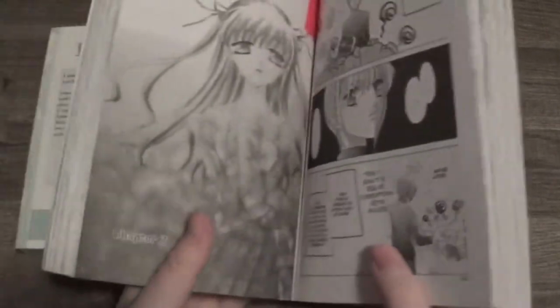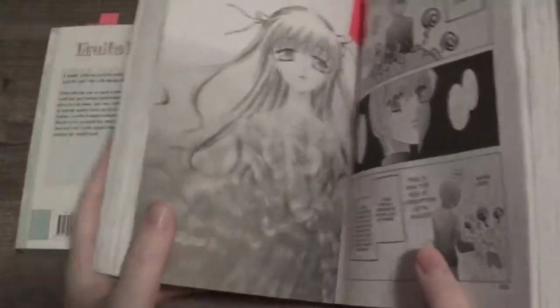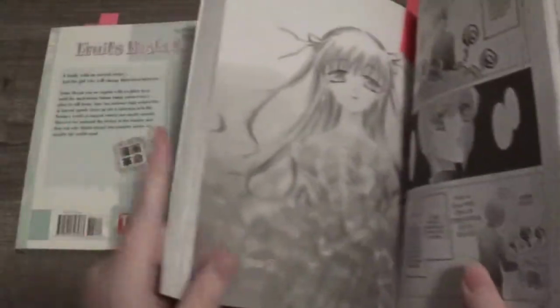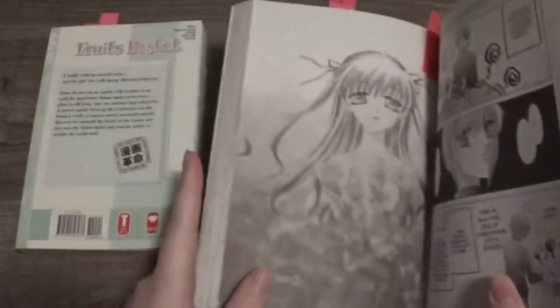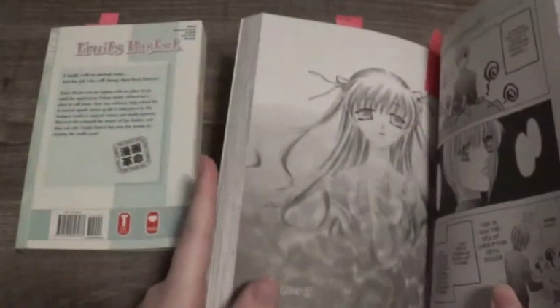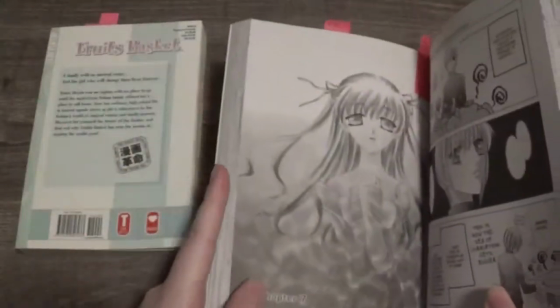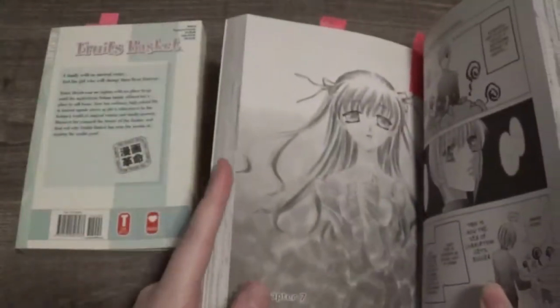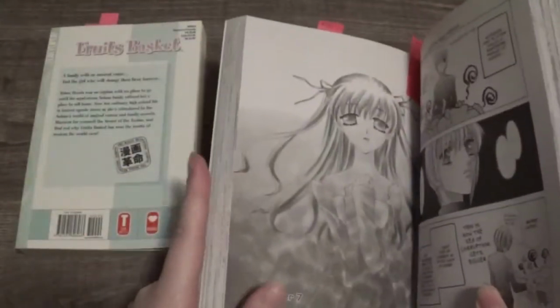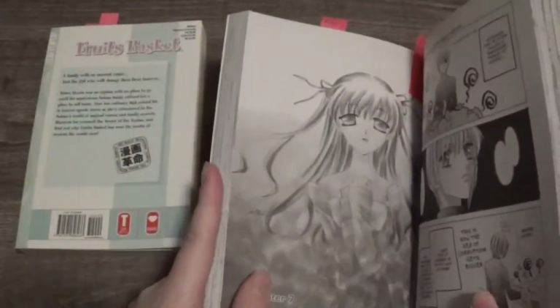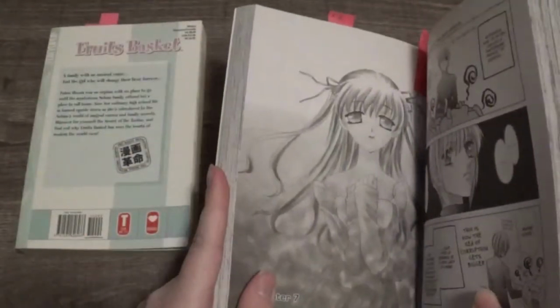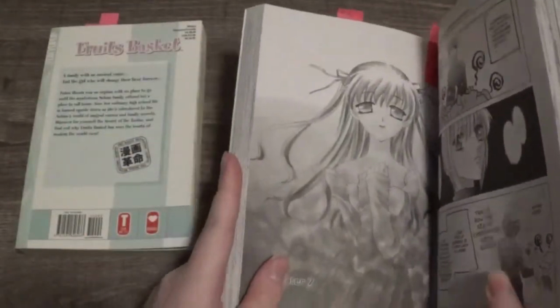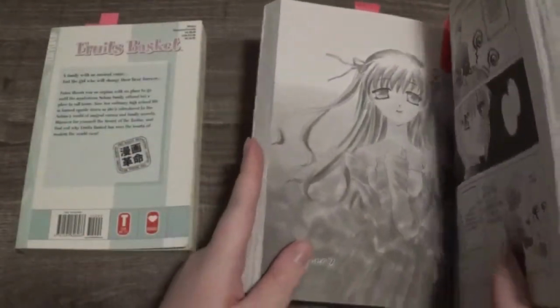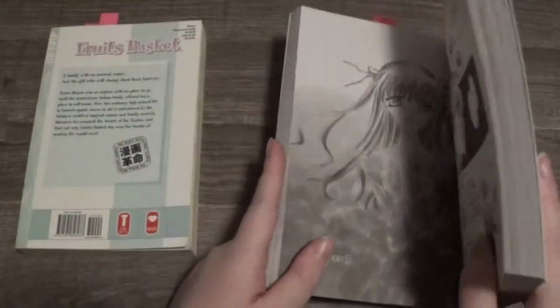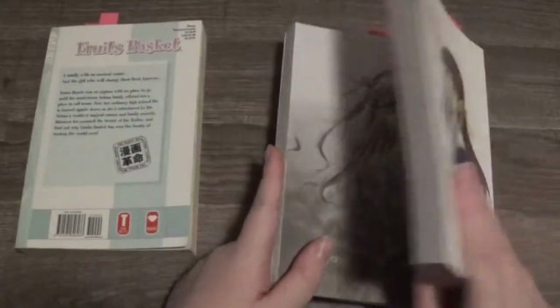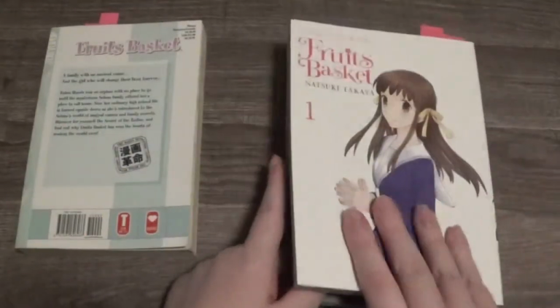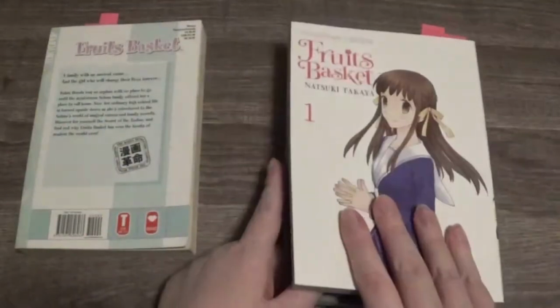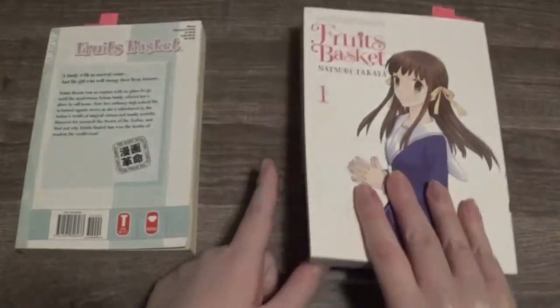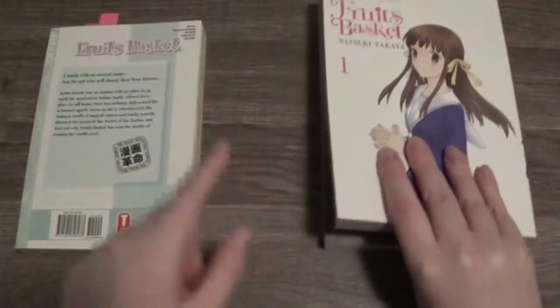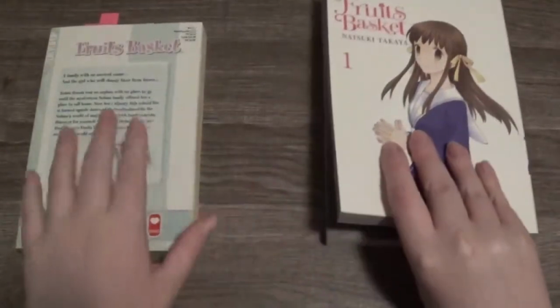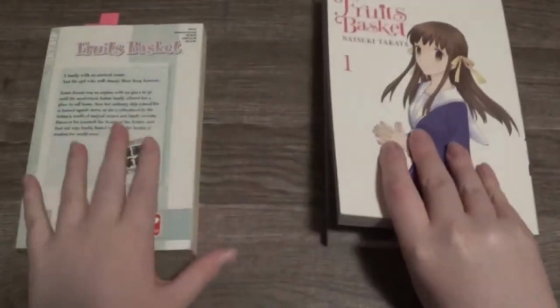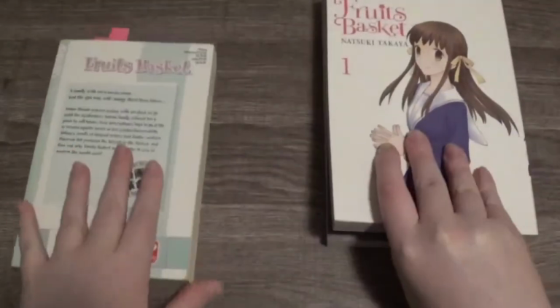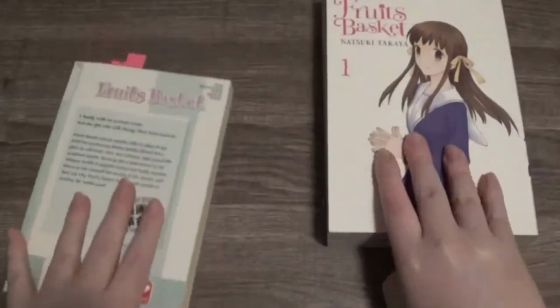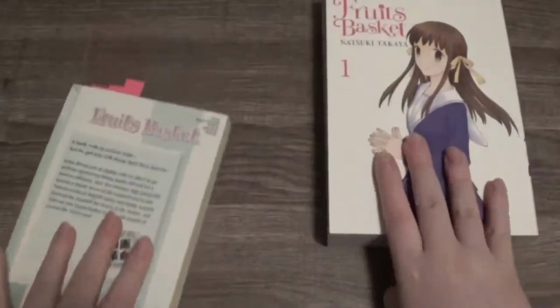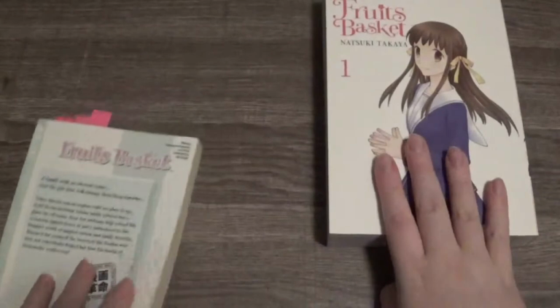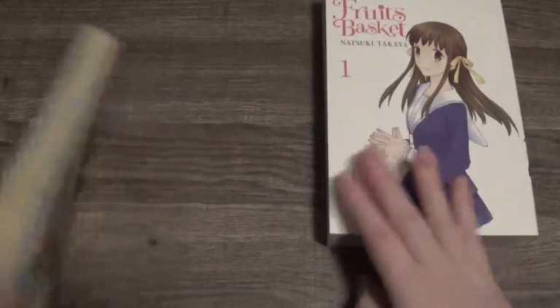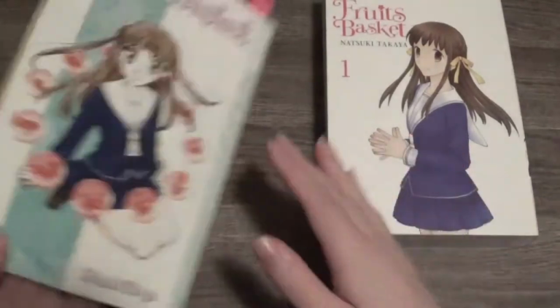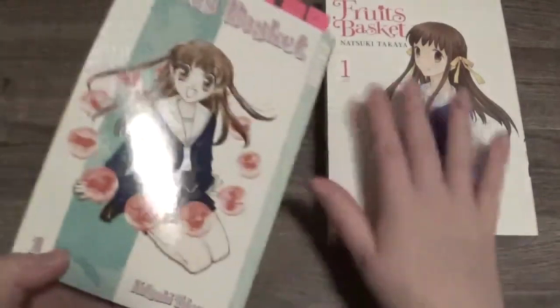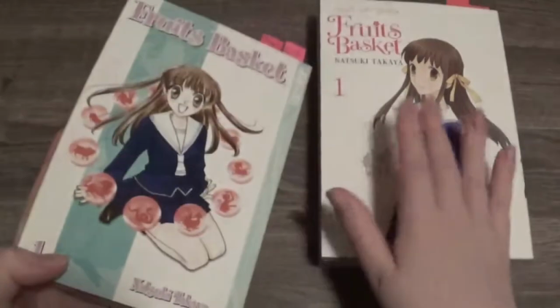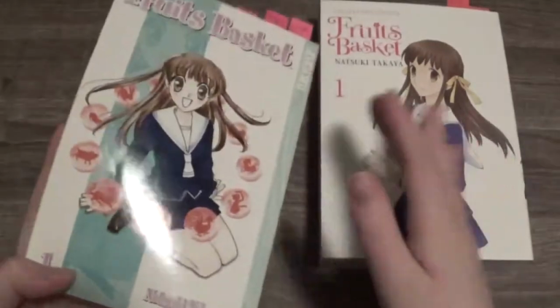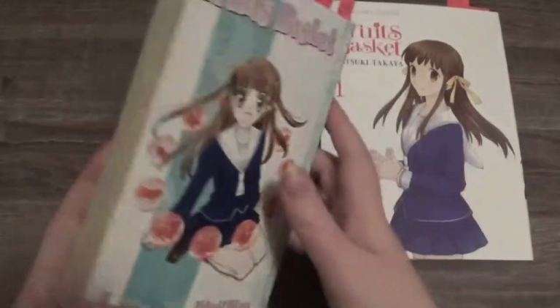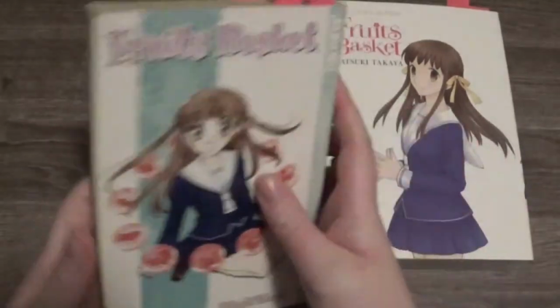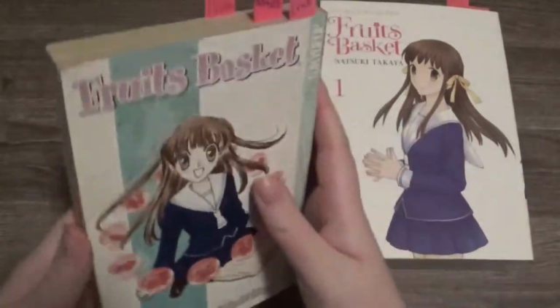I'm not going to be comparing the second volume because I don't really own it. So this is why I bought this in the first place.